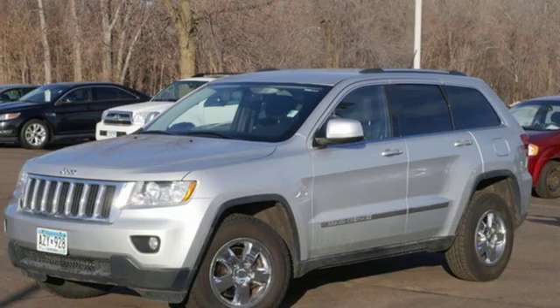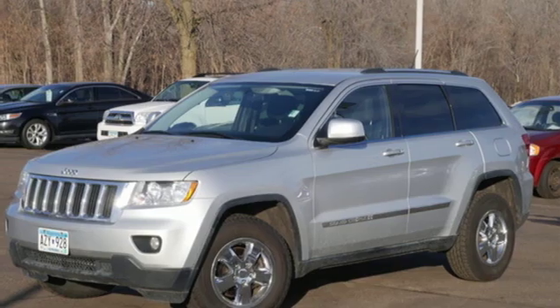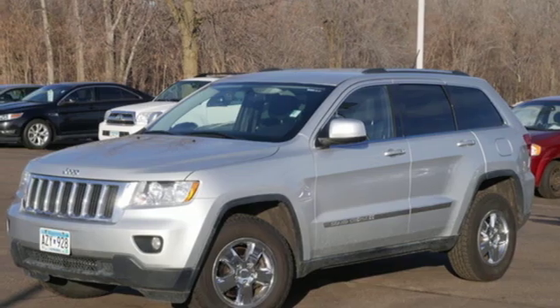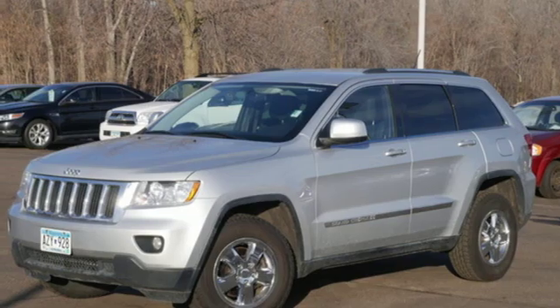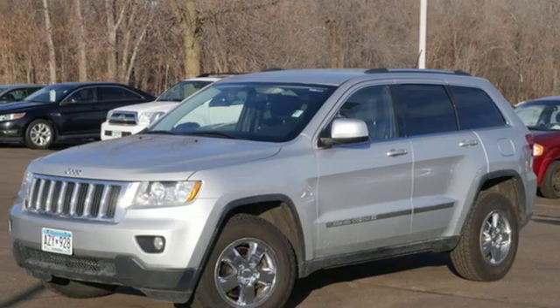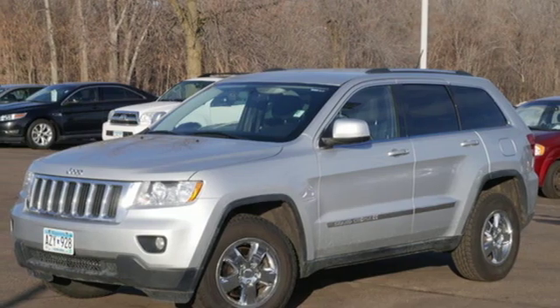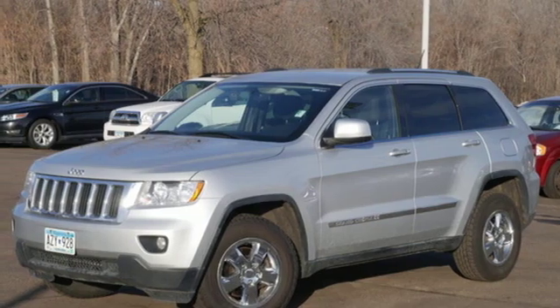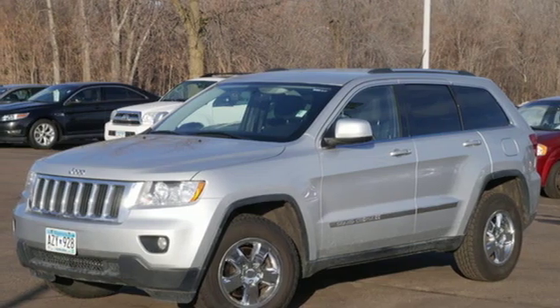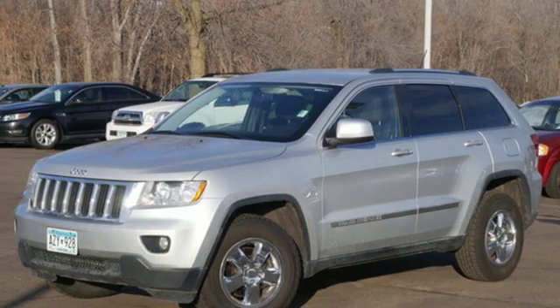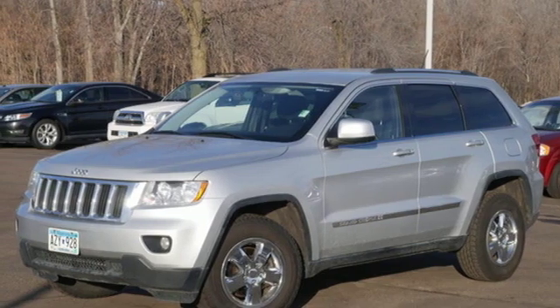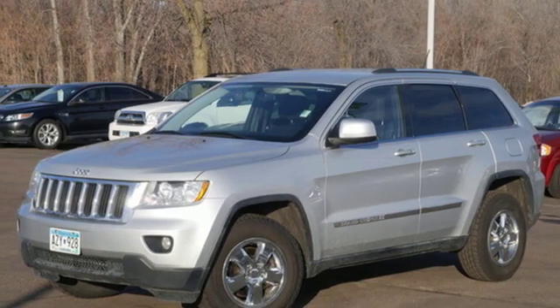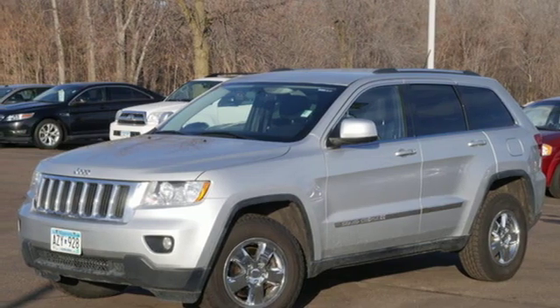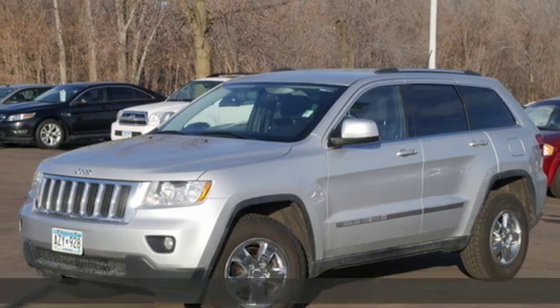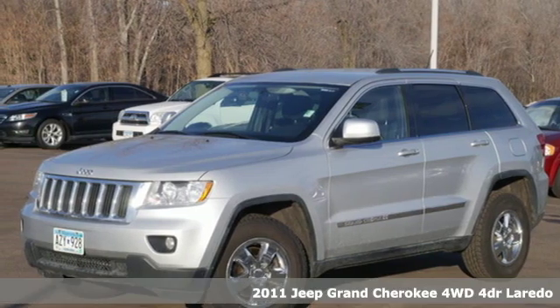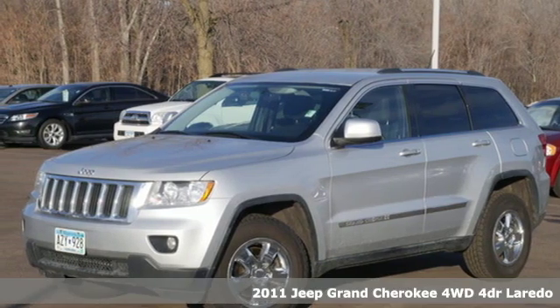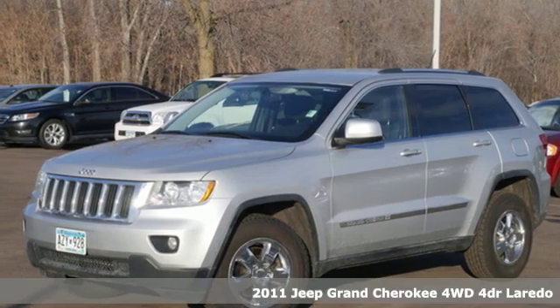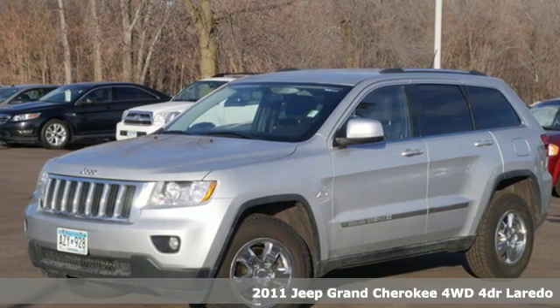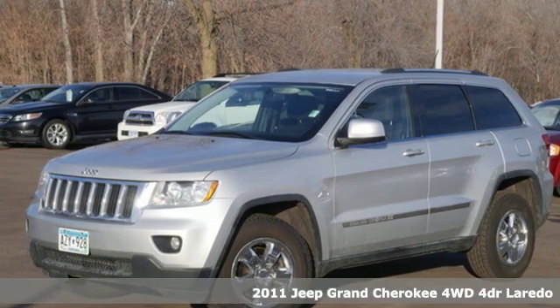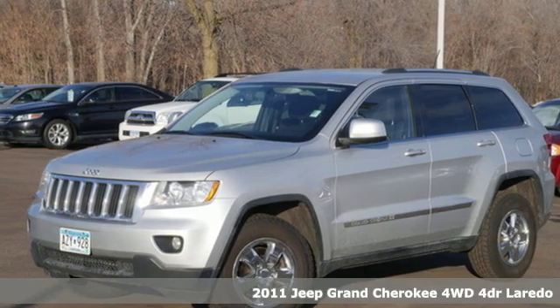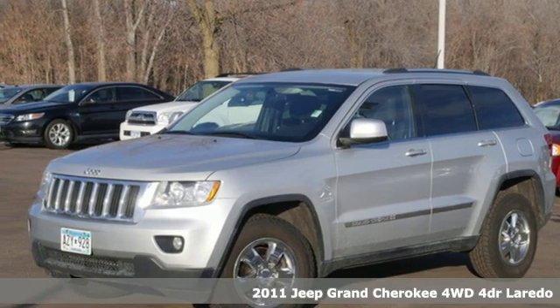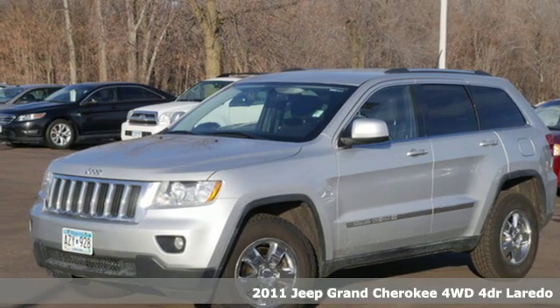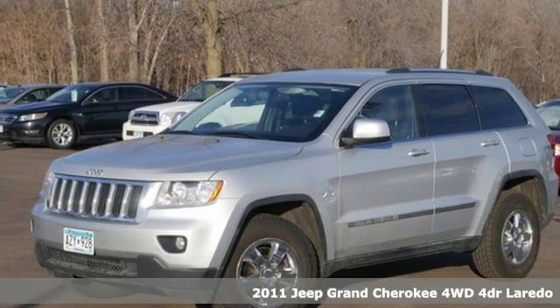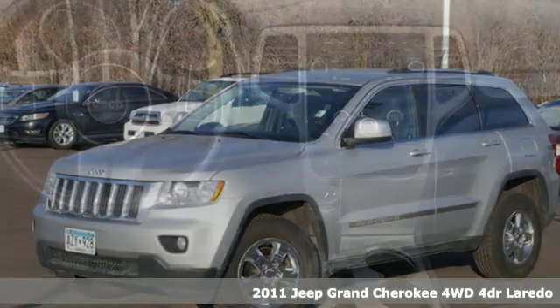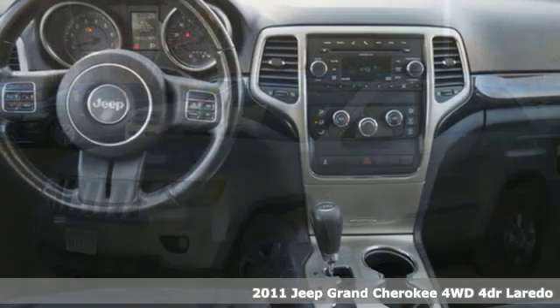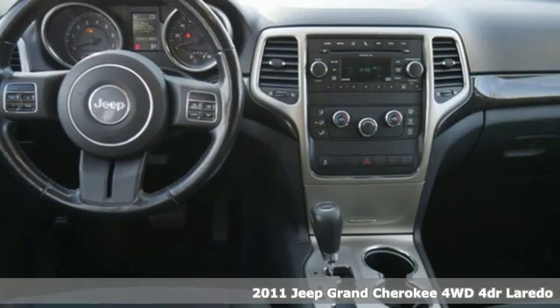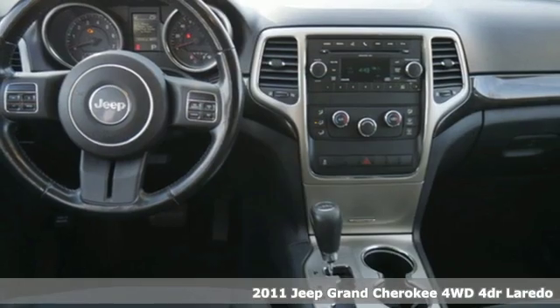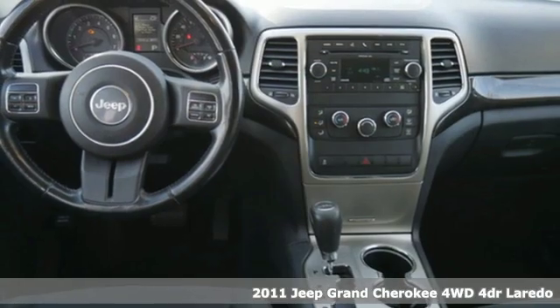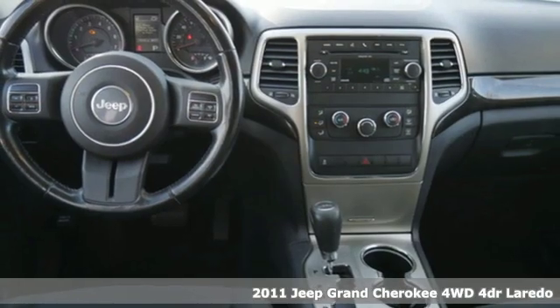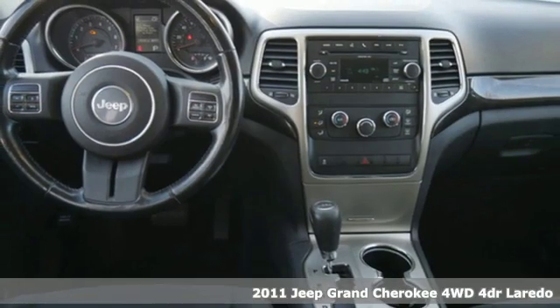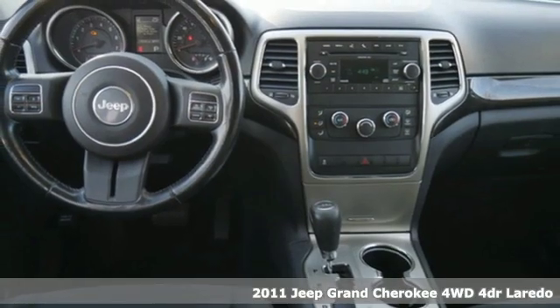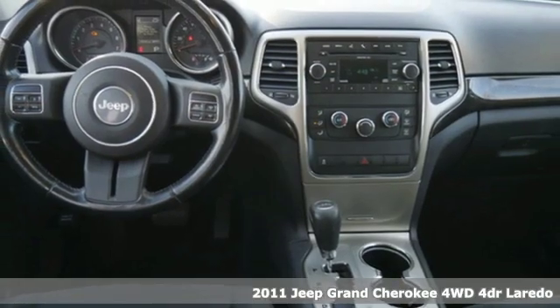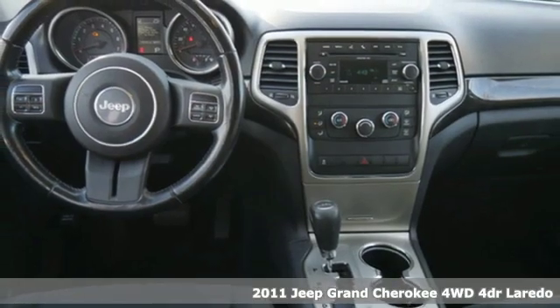It's a 2011 Jeep Grand Cherokee. Experience the Jeep life.